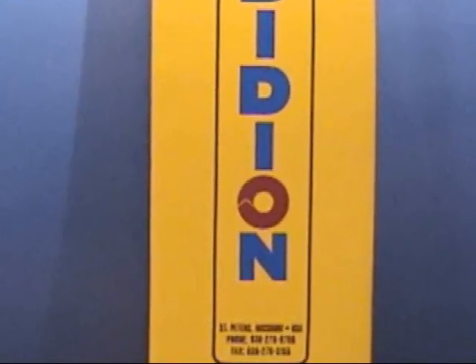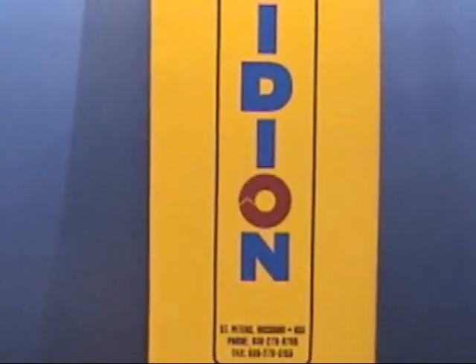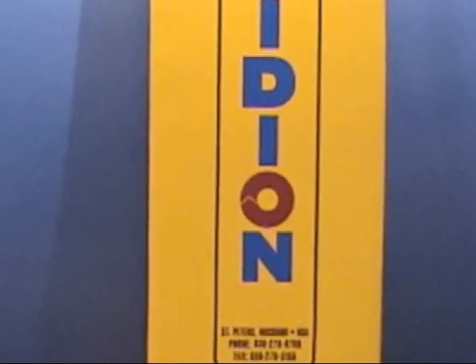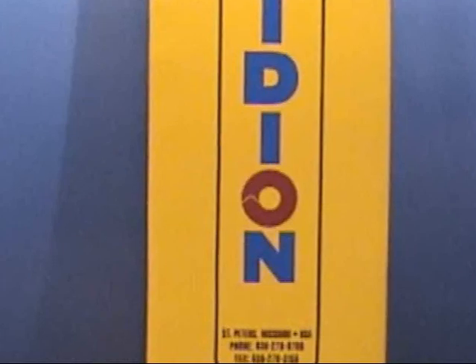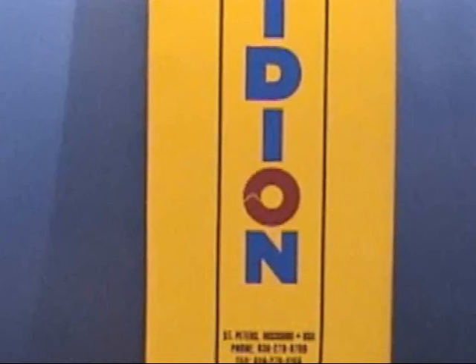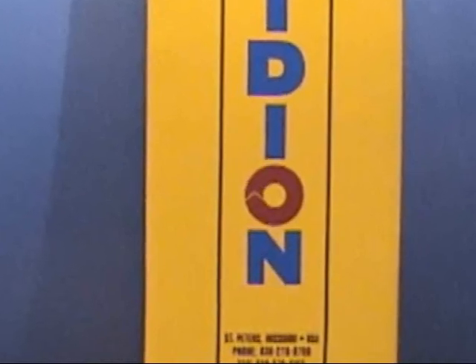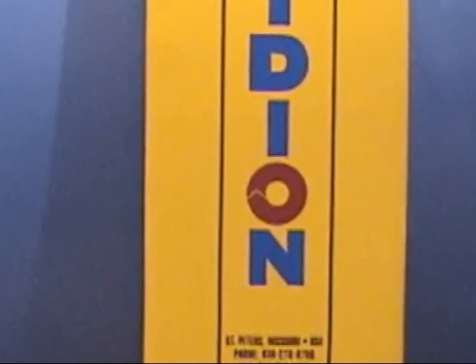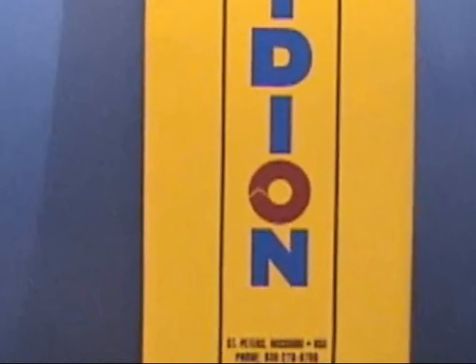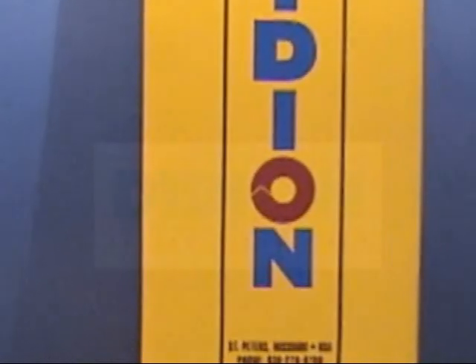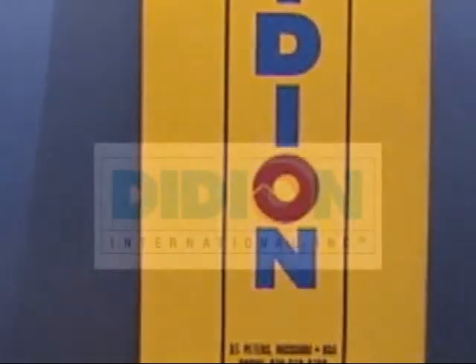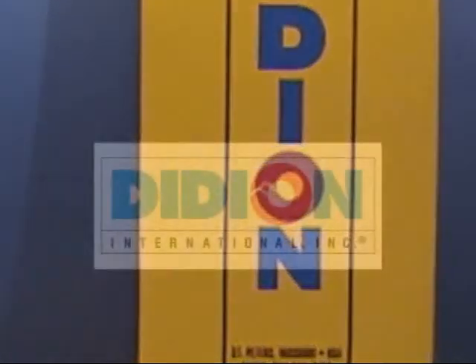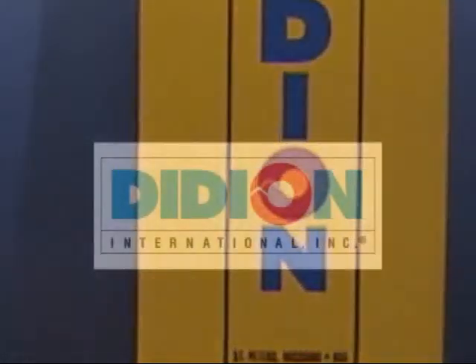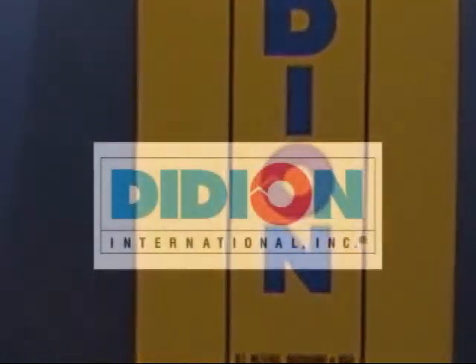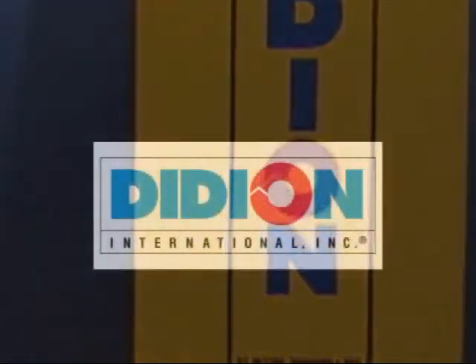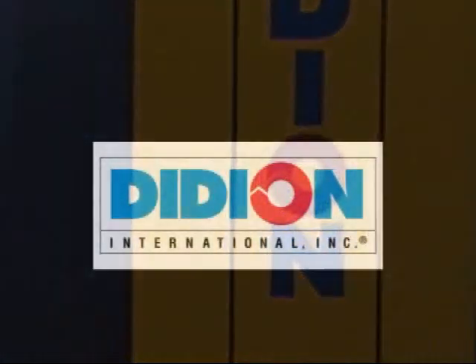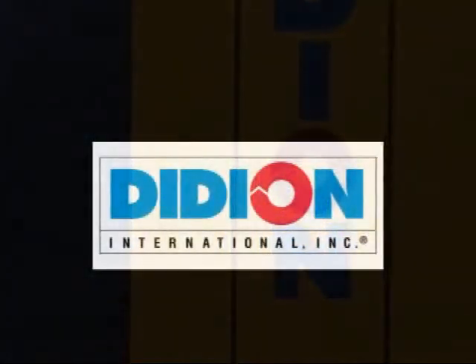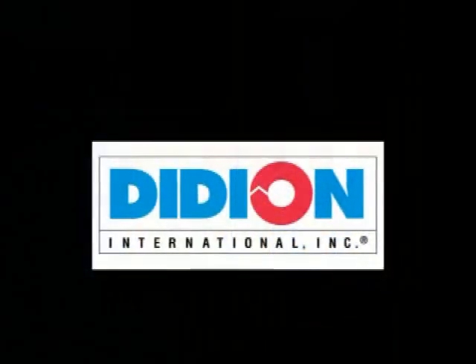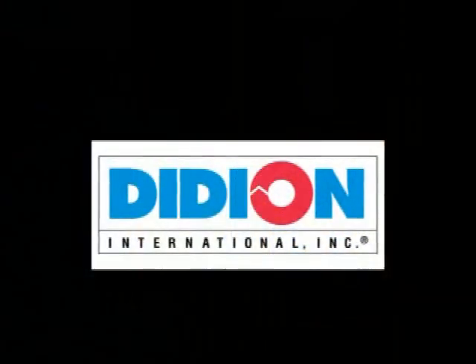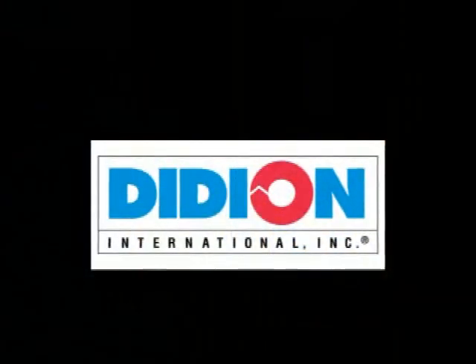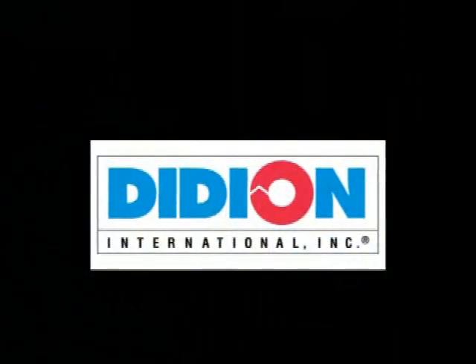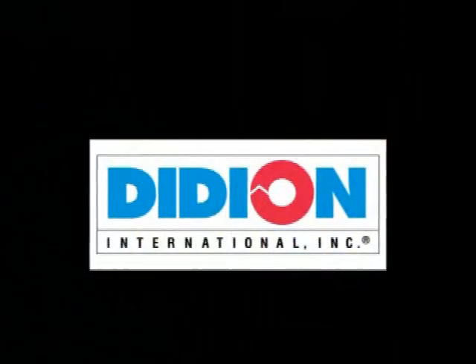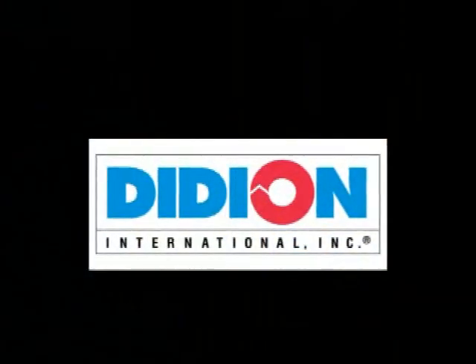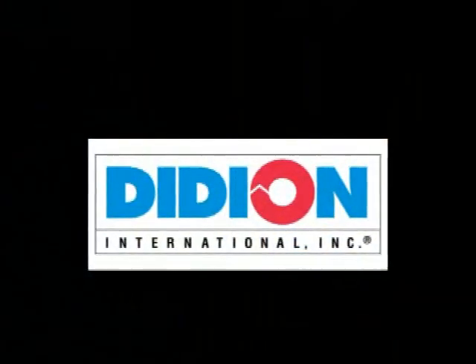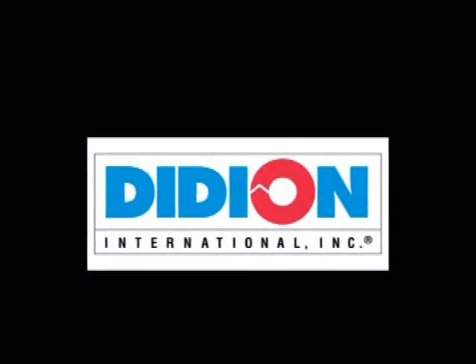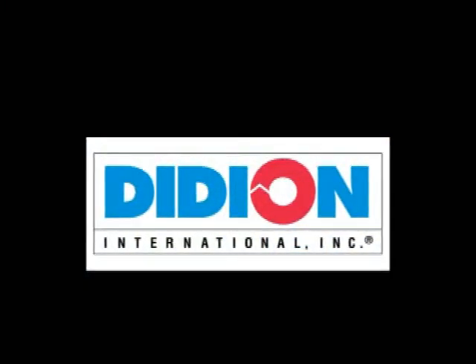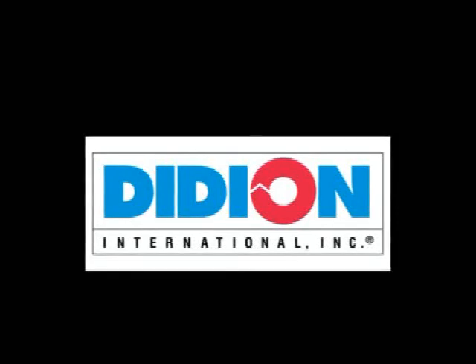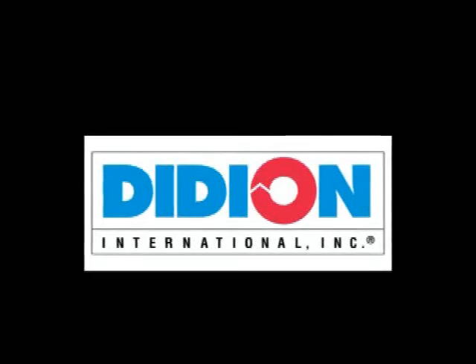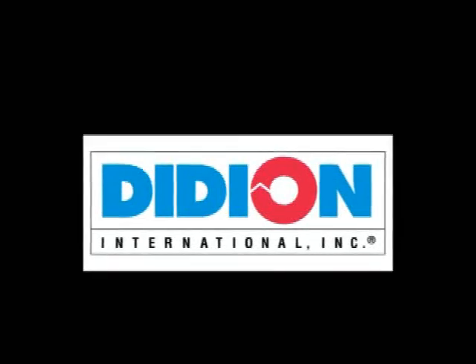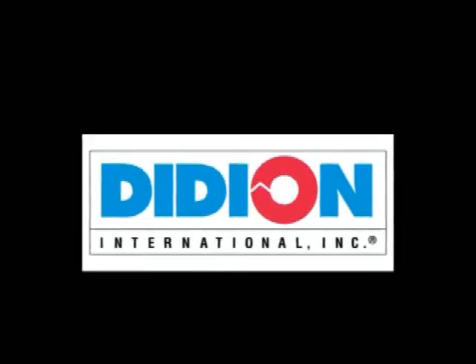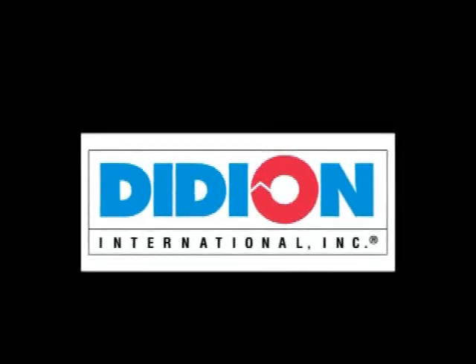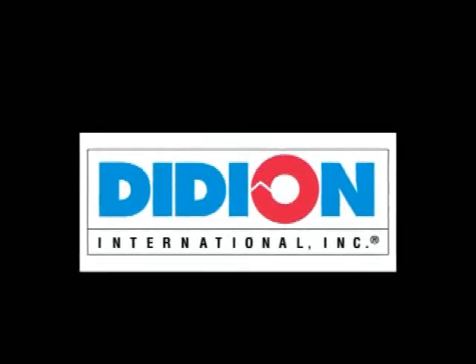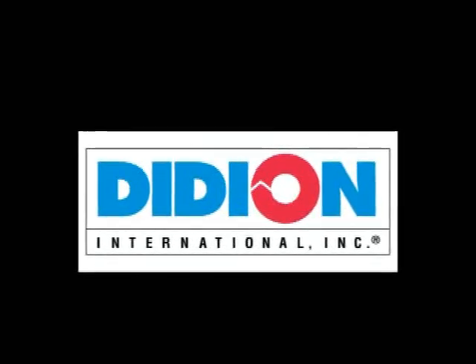The foundry industry worldwide has depended and relied upon Didion for efficient, low maintenance, high performance machinery.